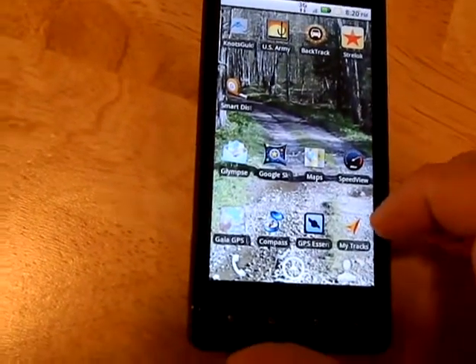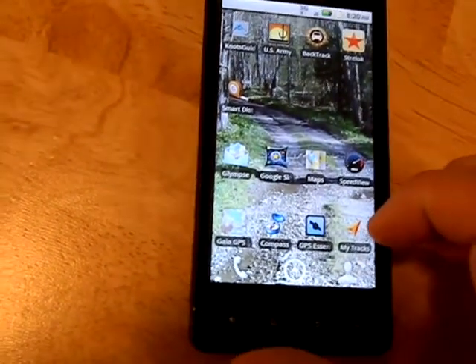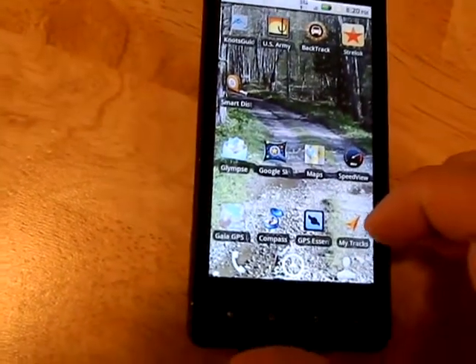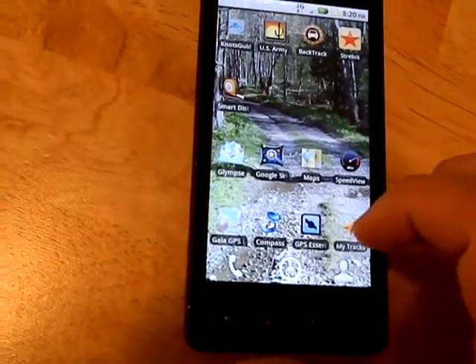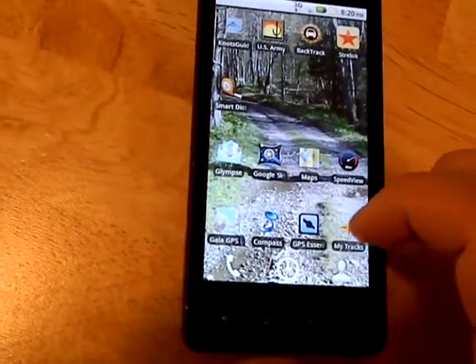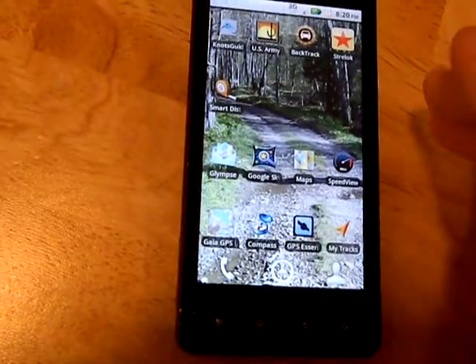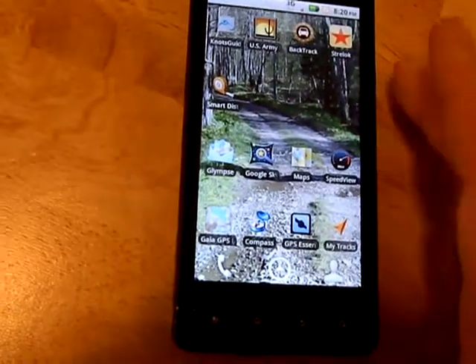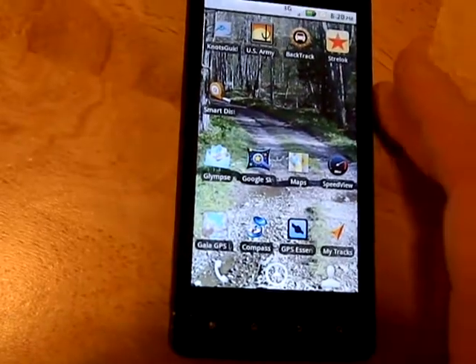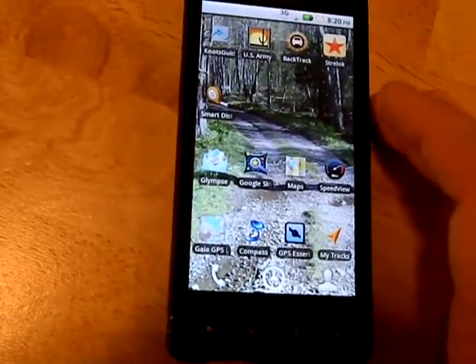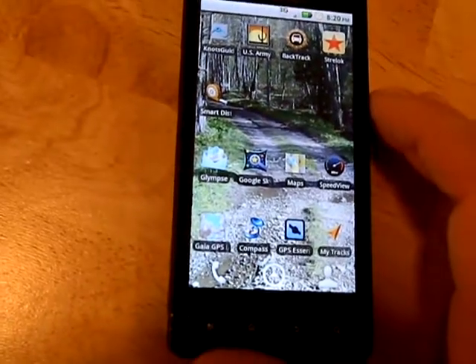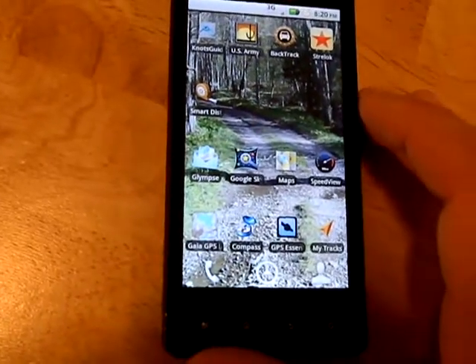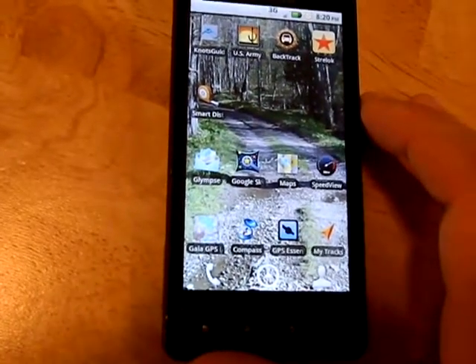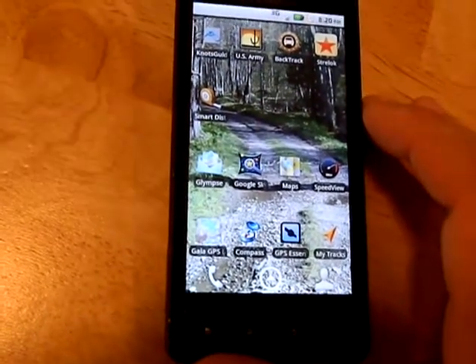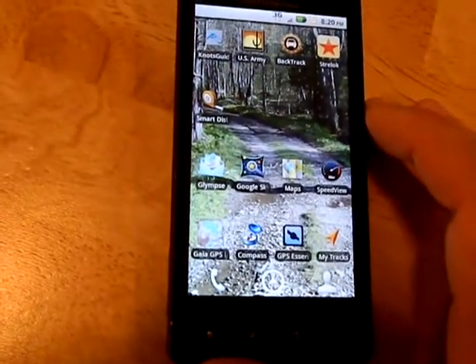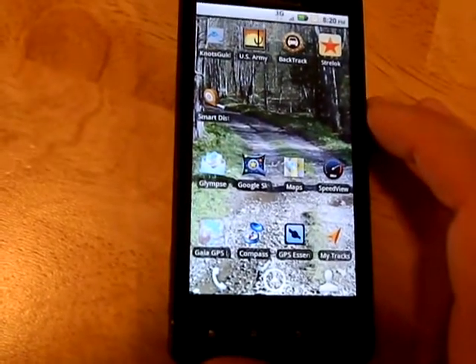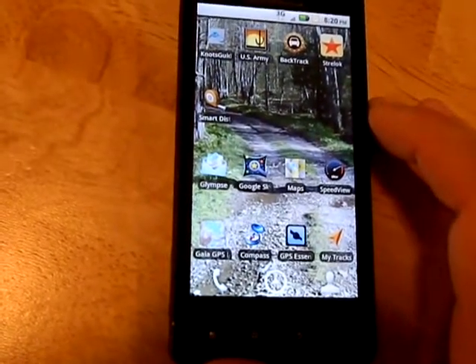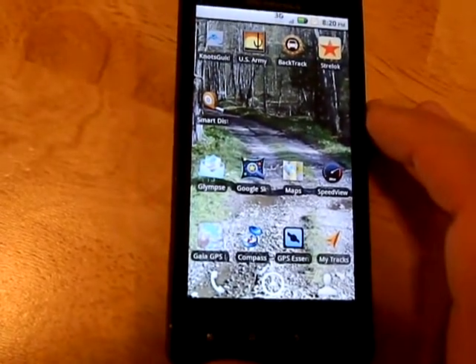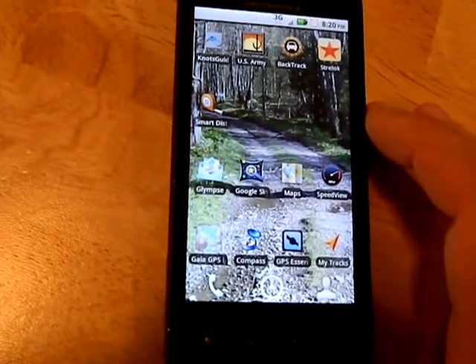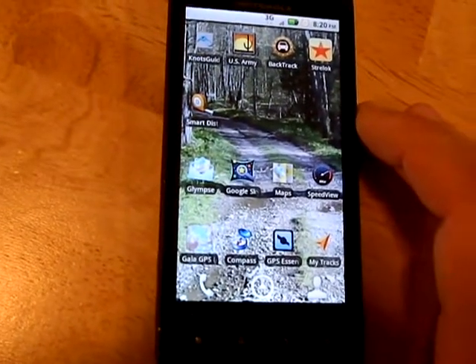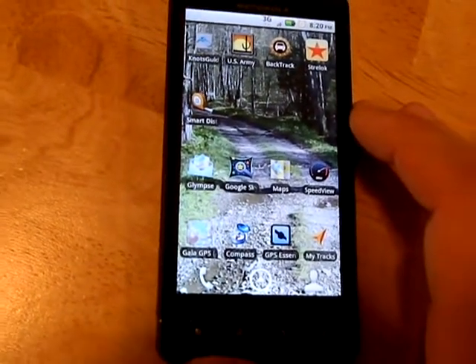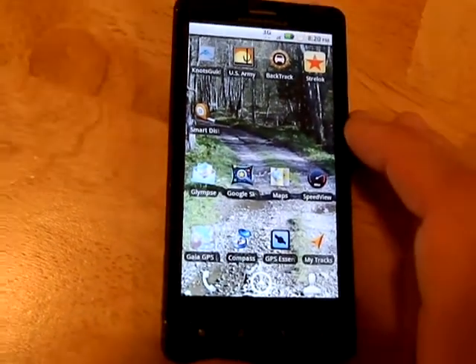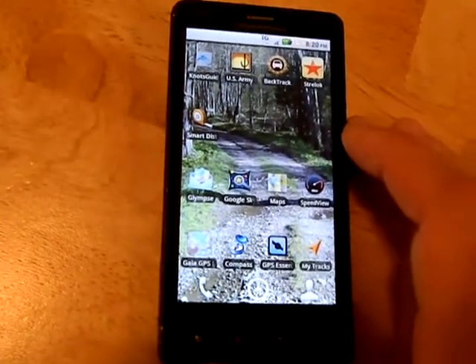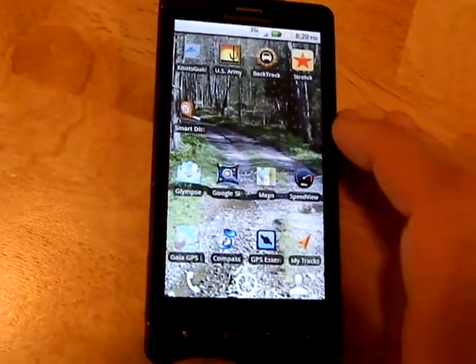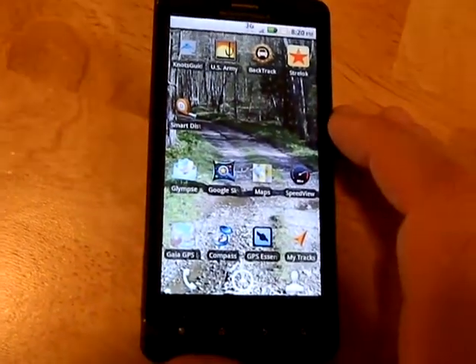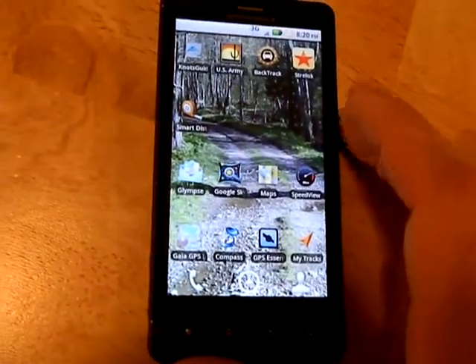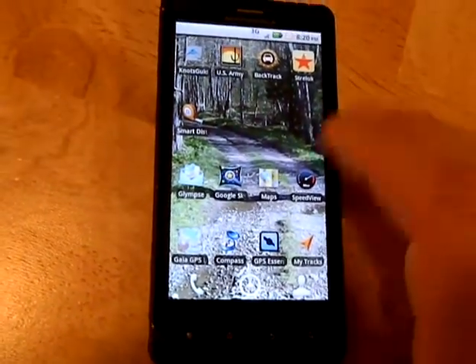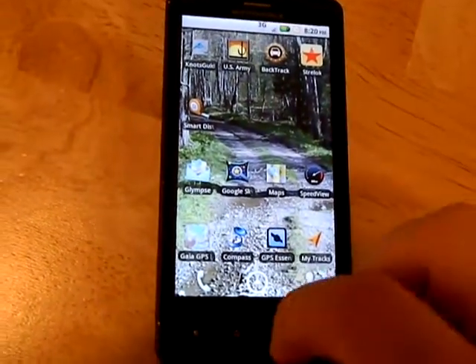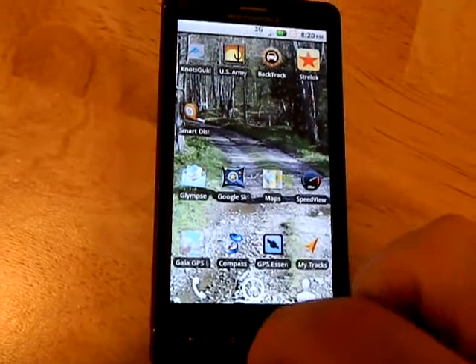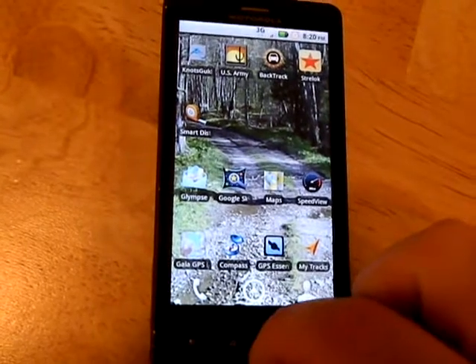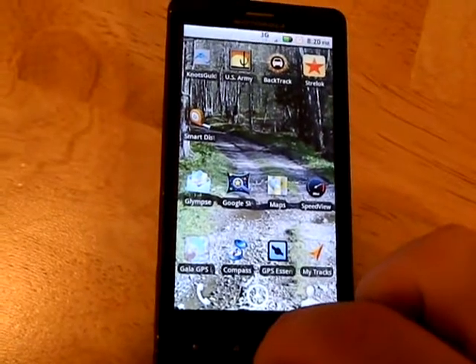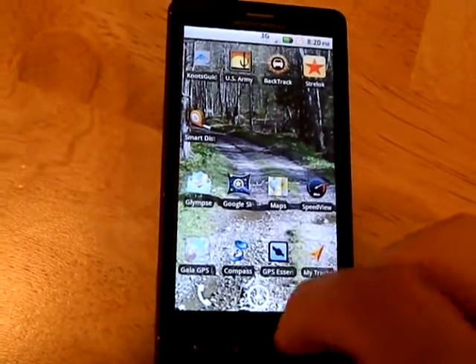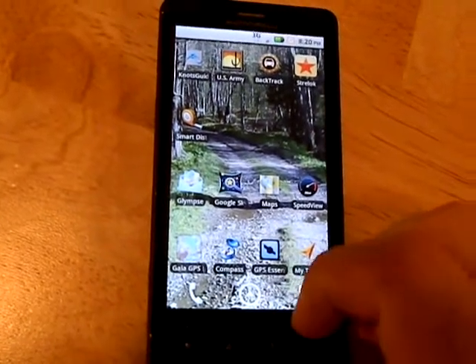My Tracks, GPS Essentials — there are so many programs for smartphones. You're silly not to use them.